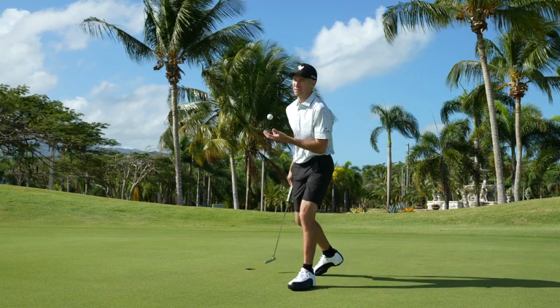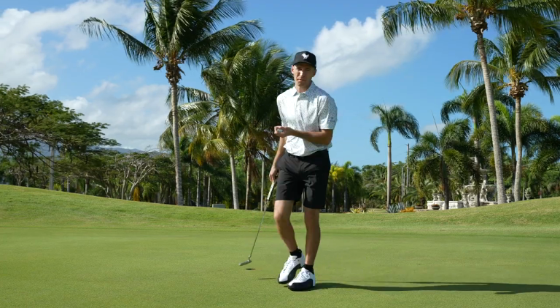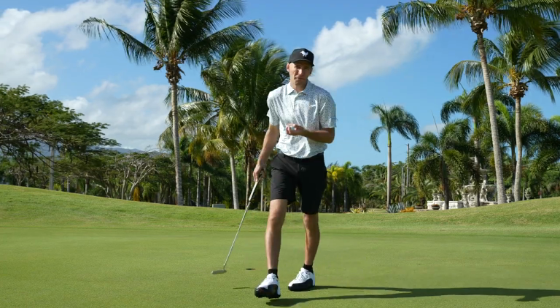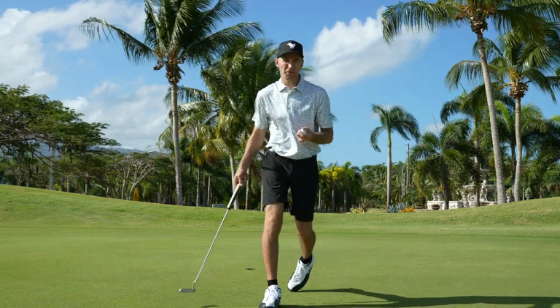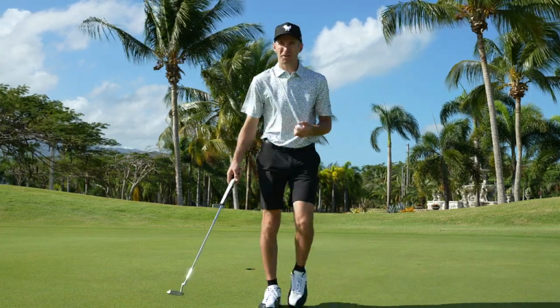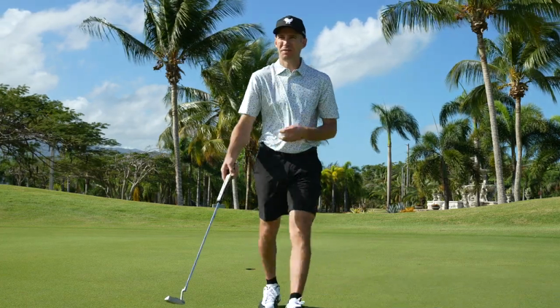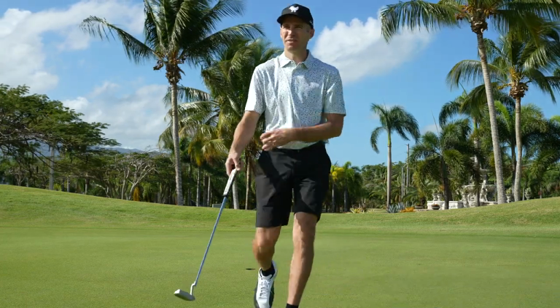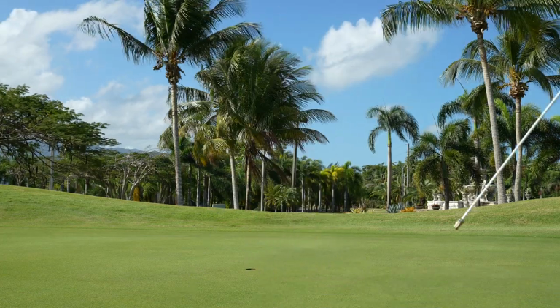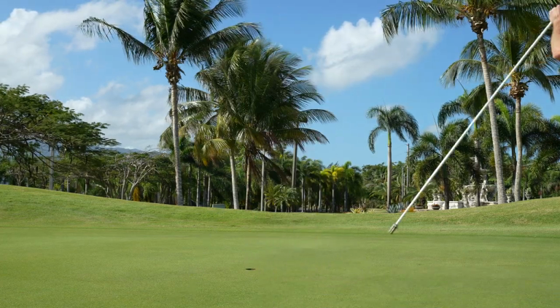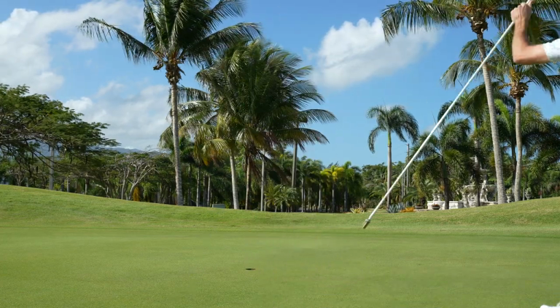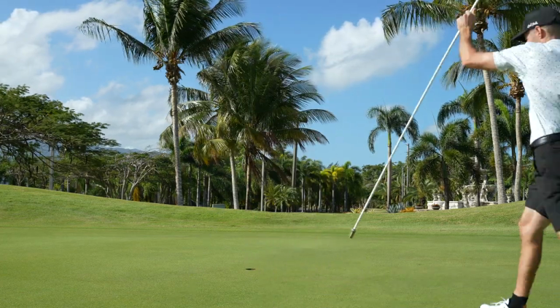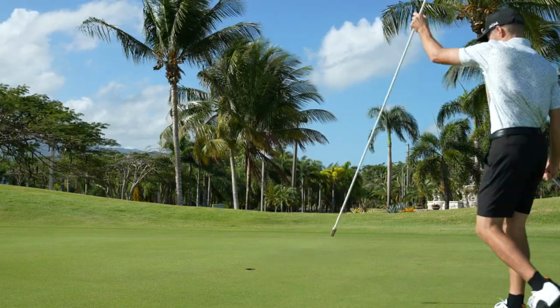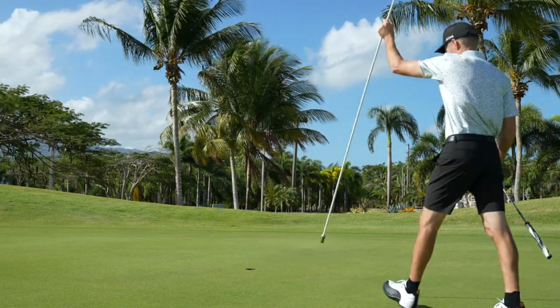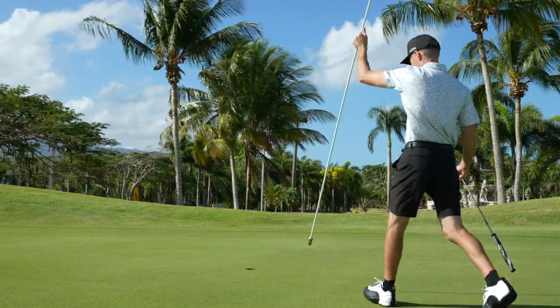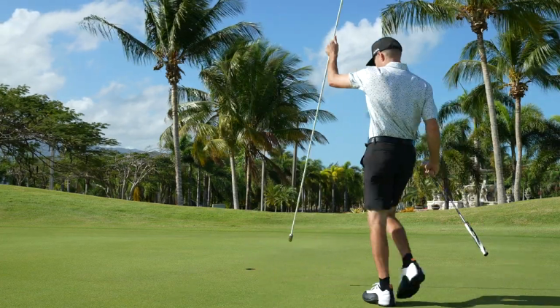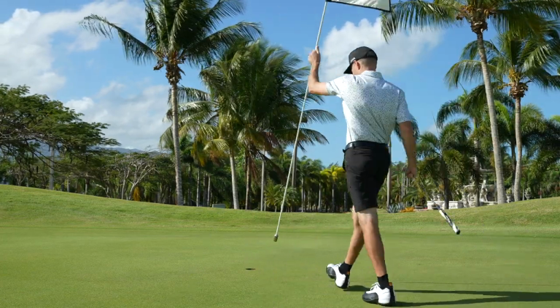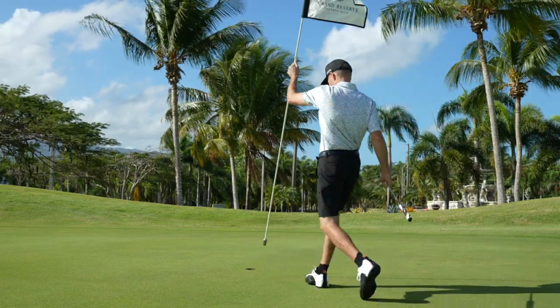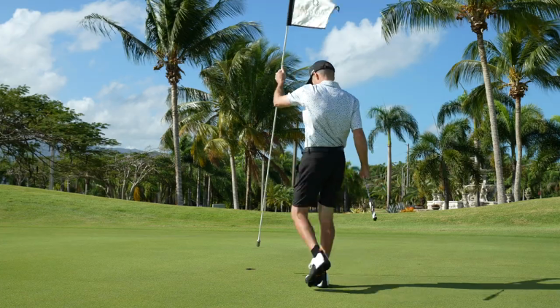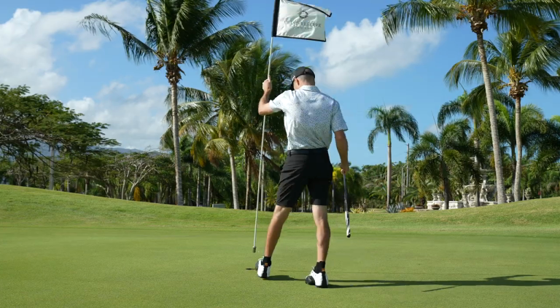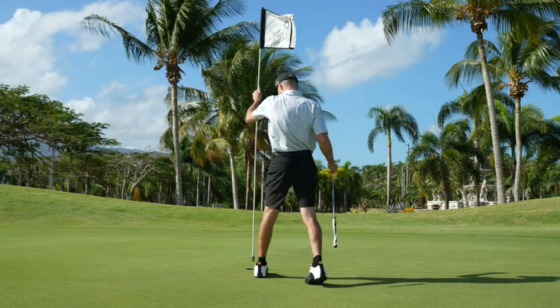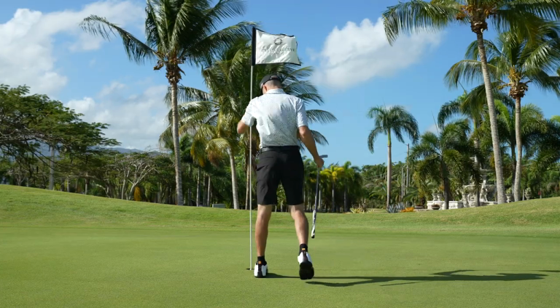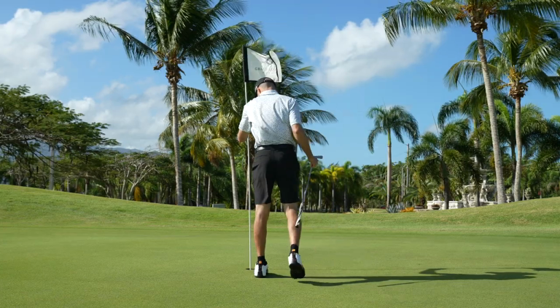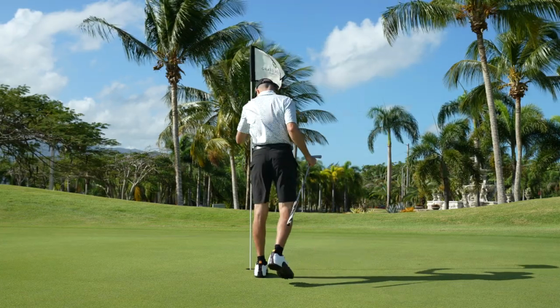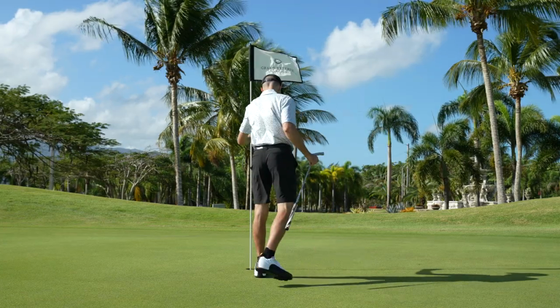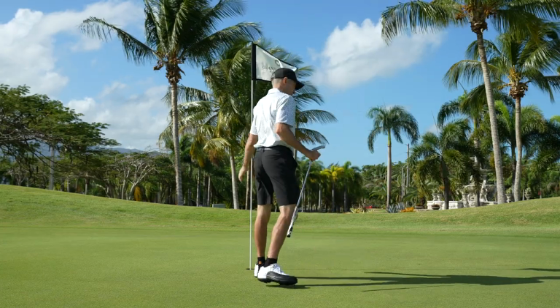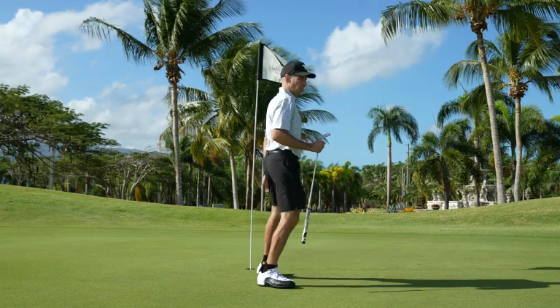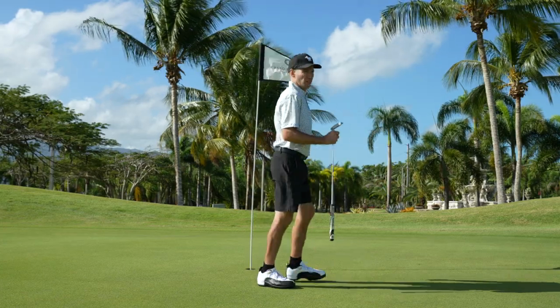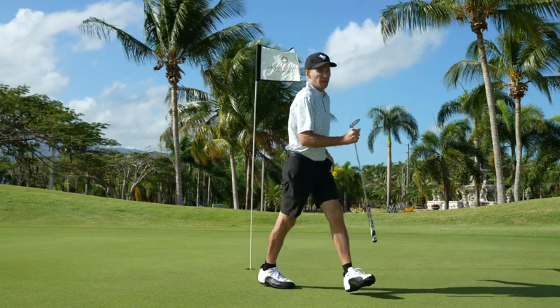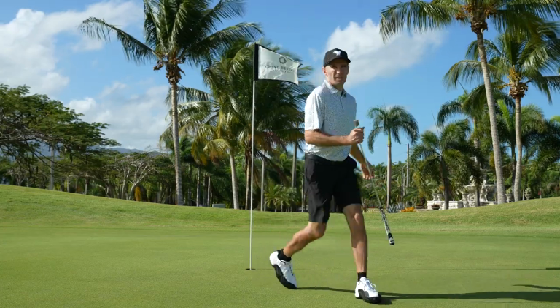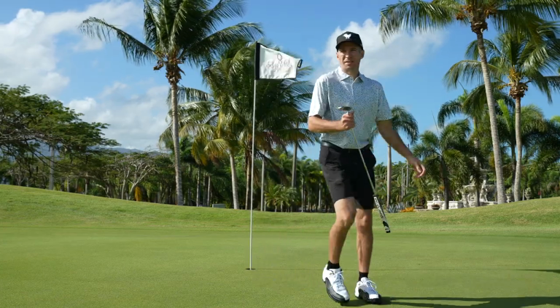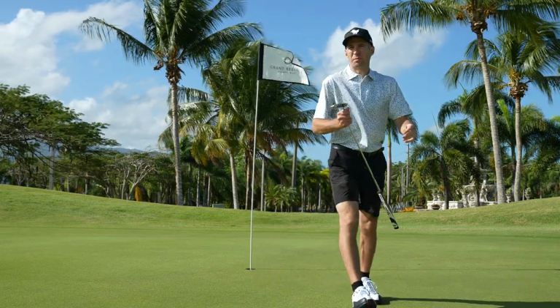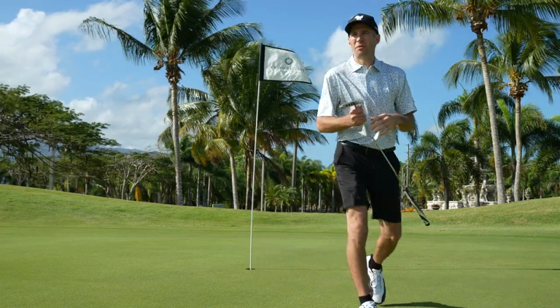Take a par for the first hole. Keep it going.